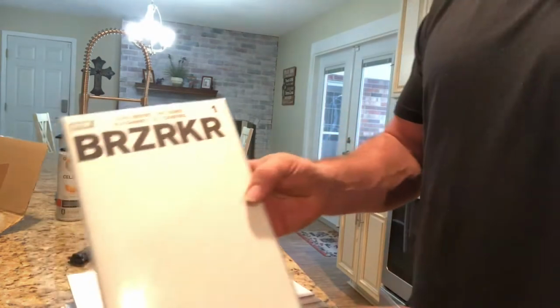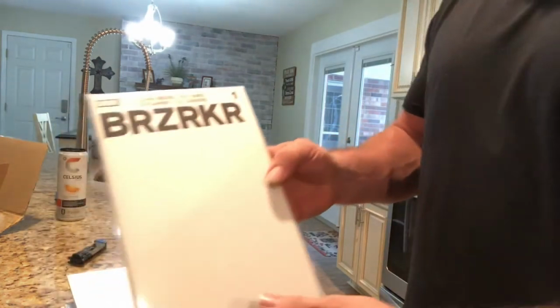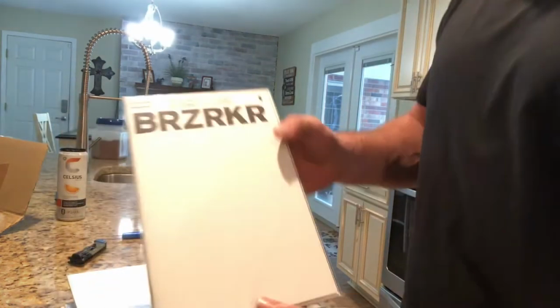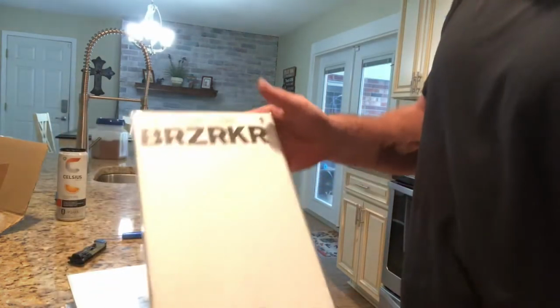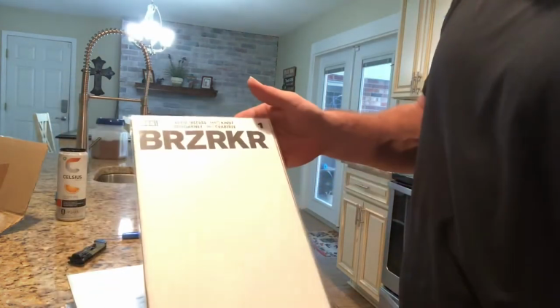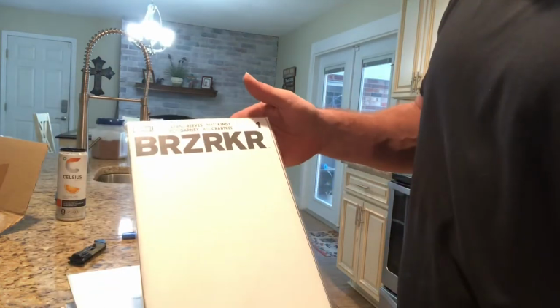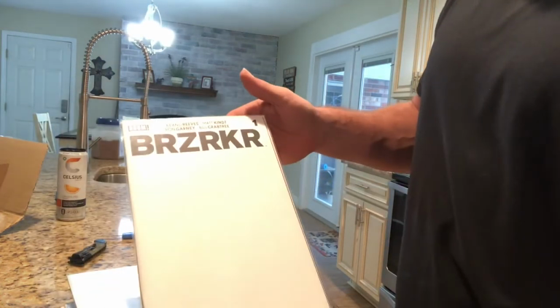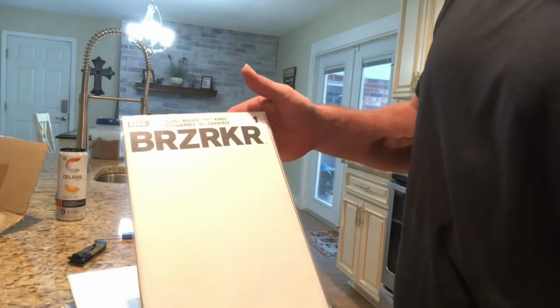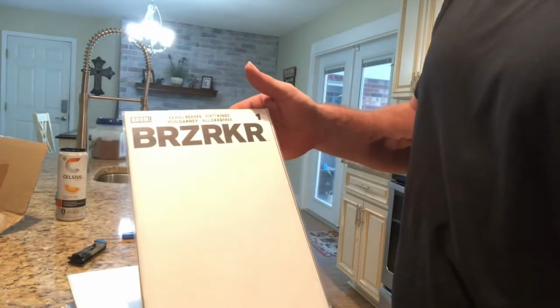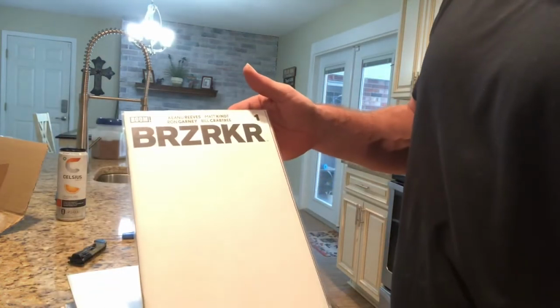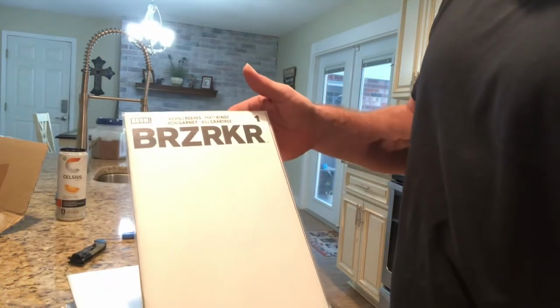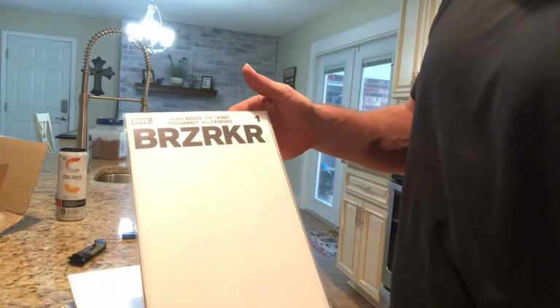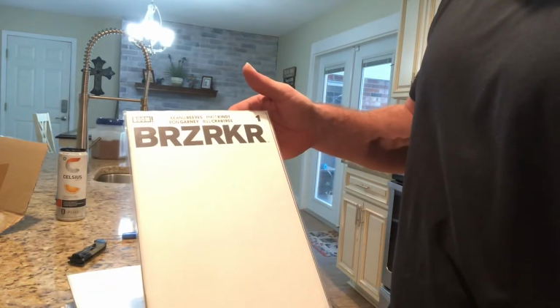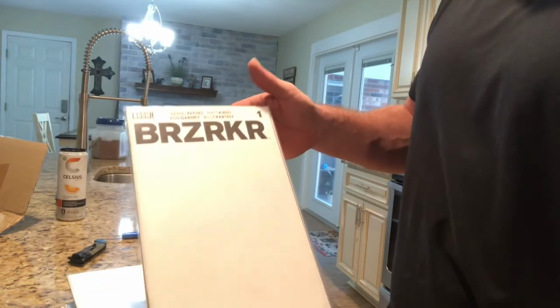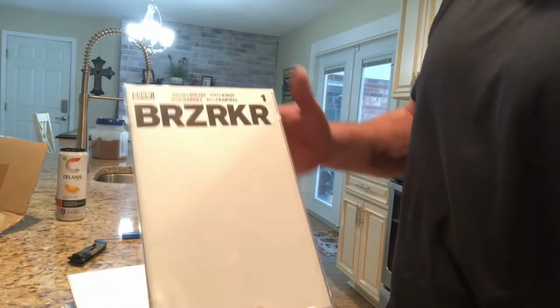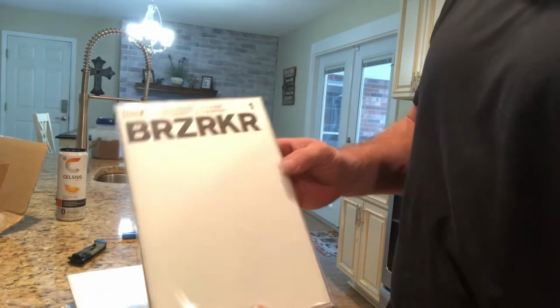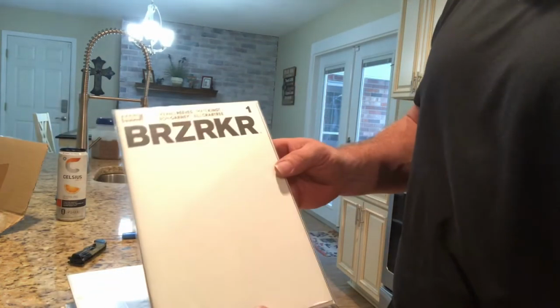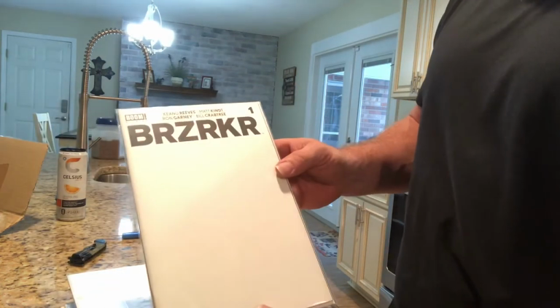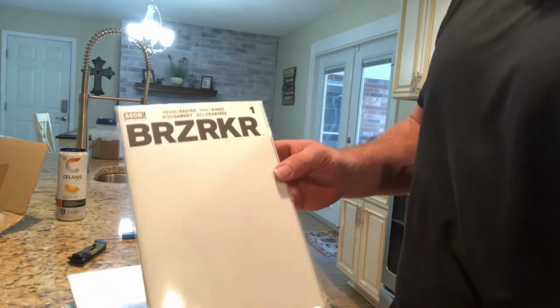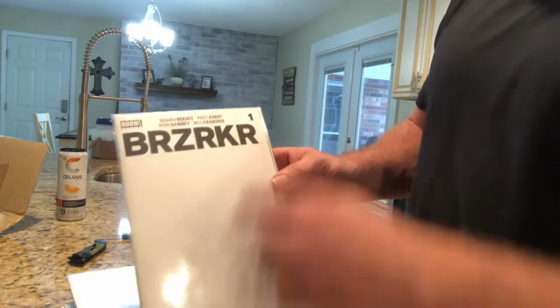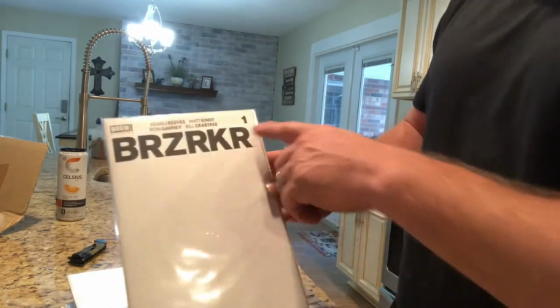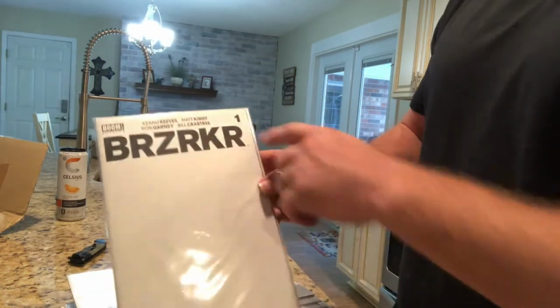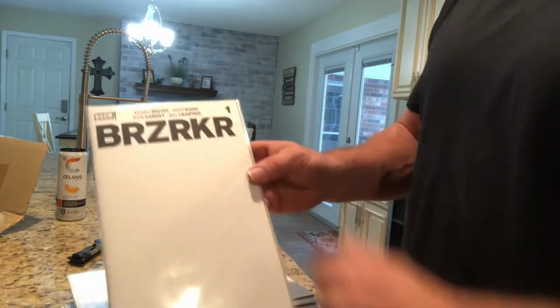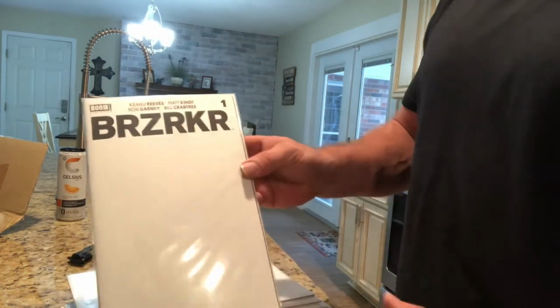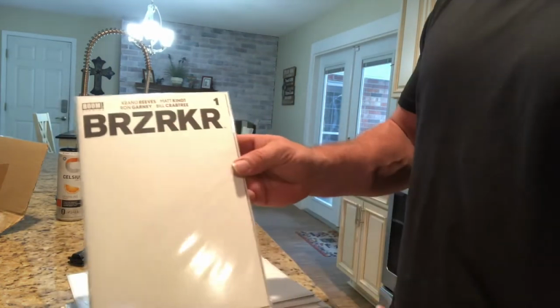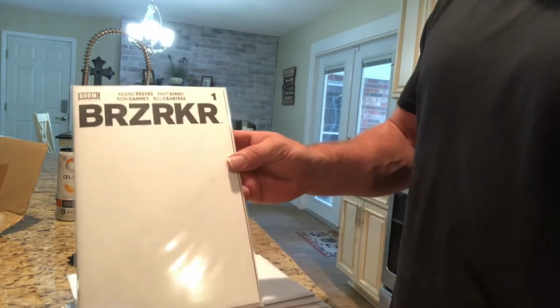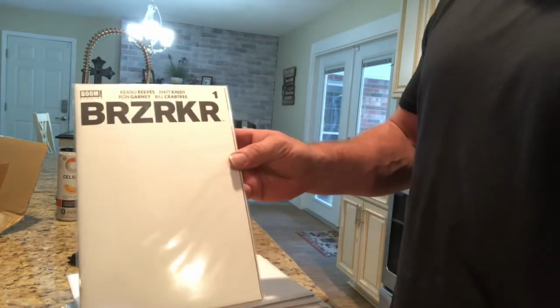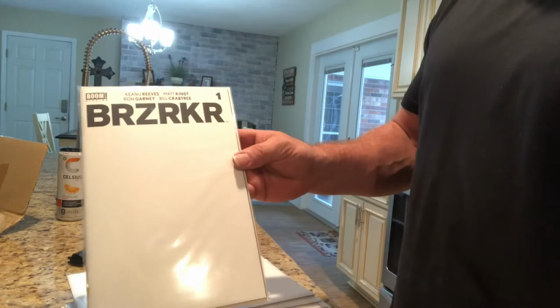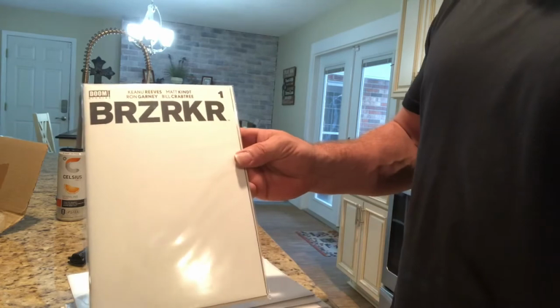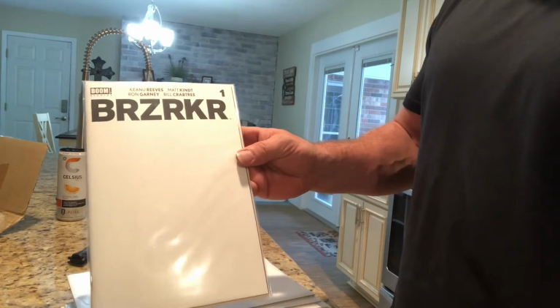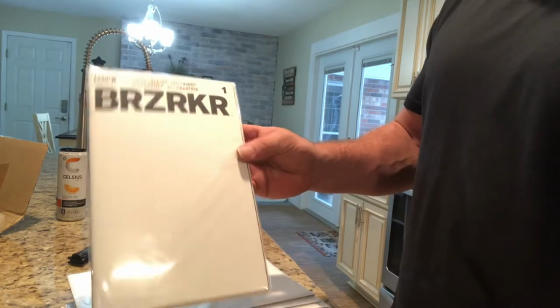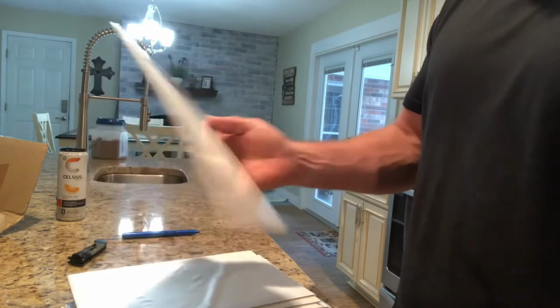Berserker — I don't know if you guys know Keanu Reeves' first comic. Number one, got the blank cover.